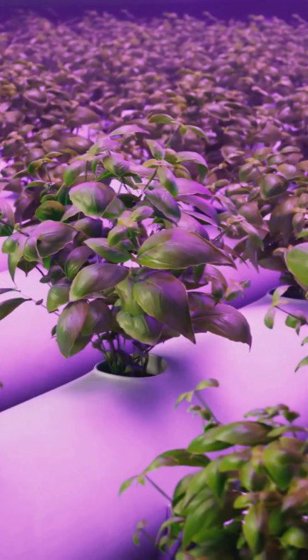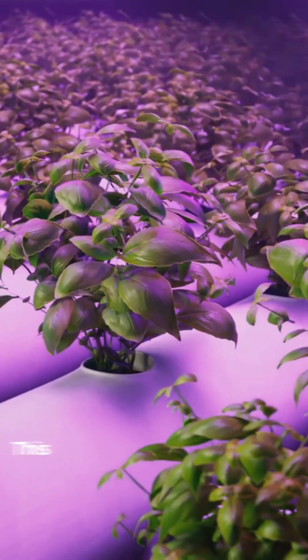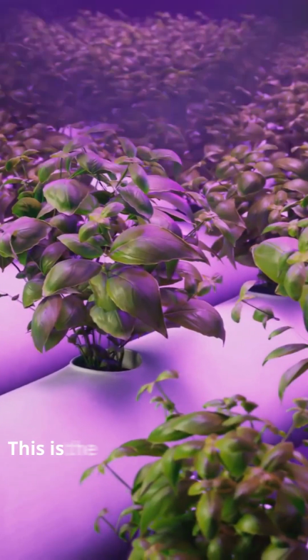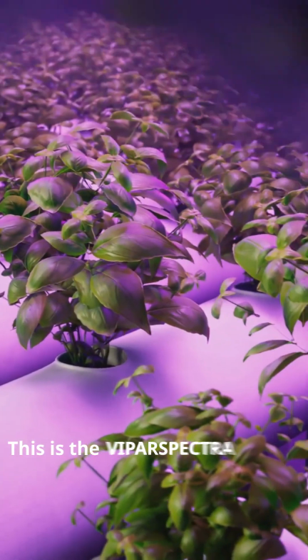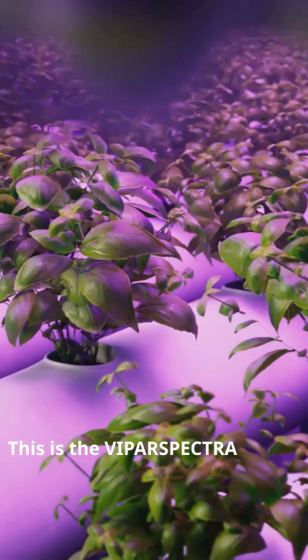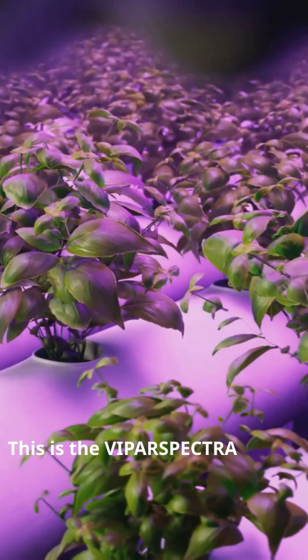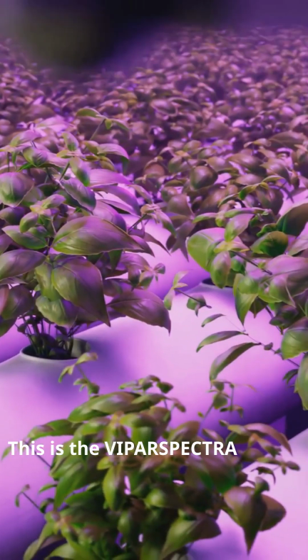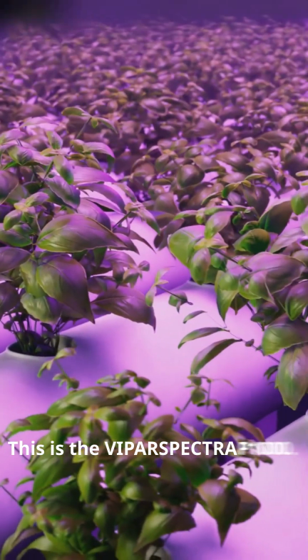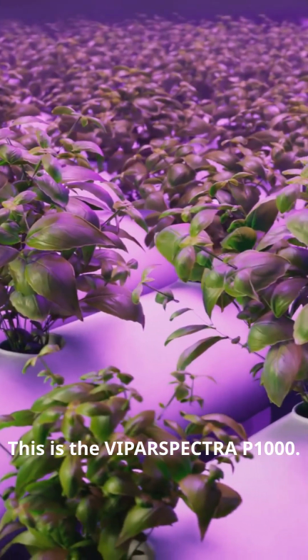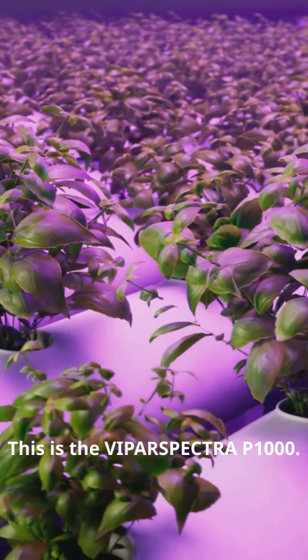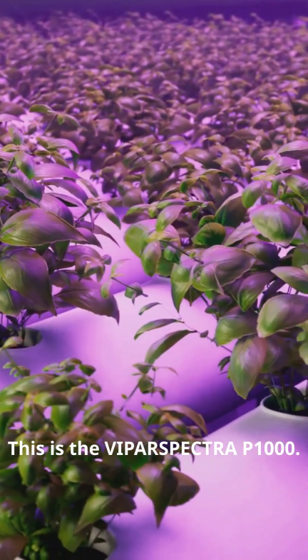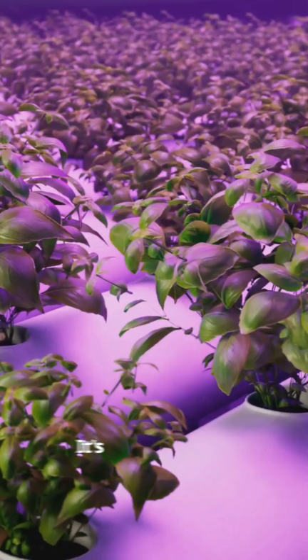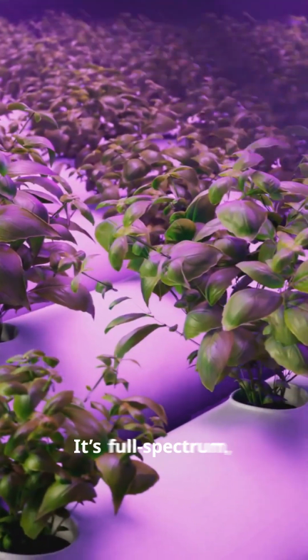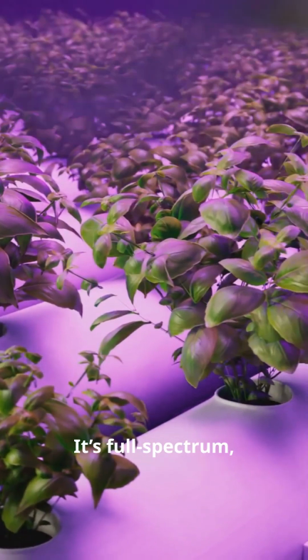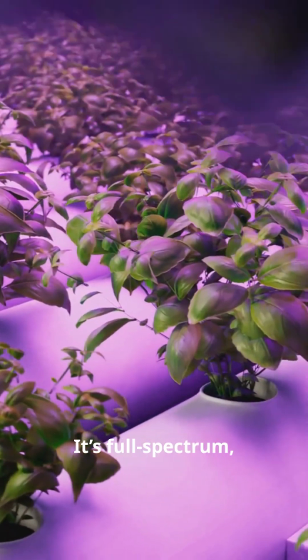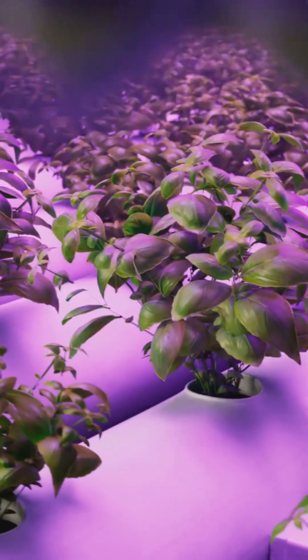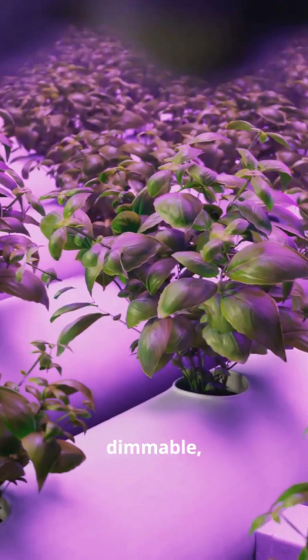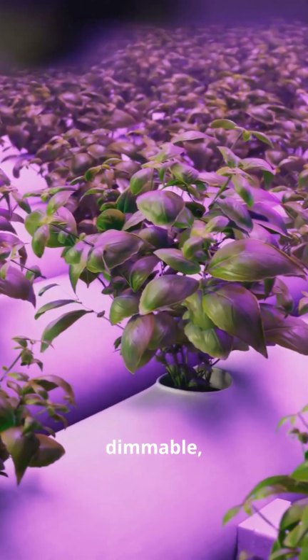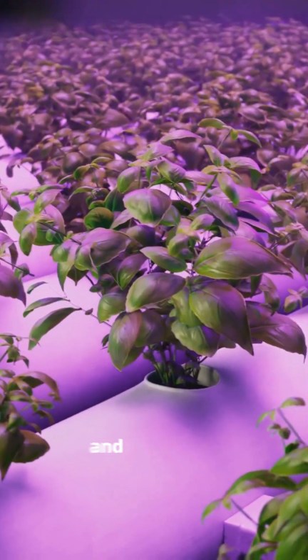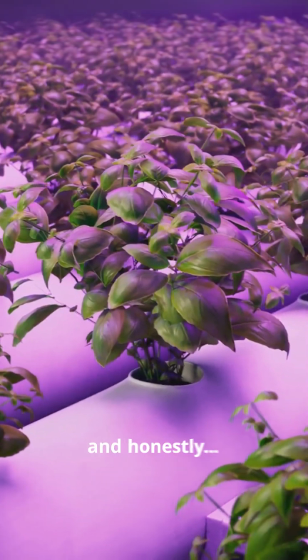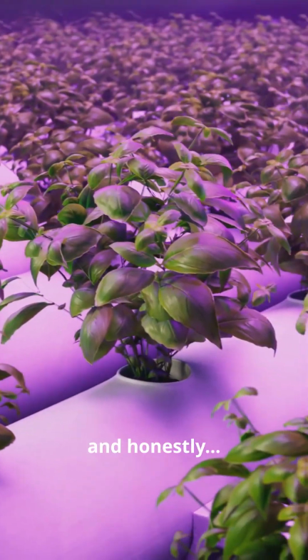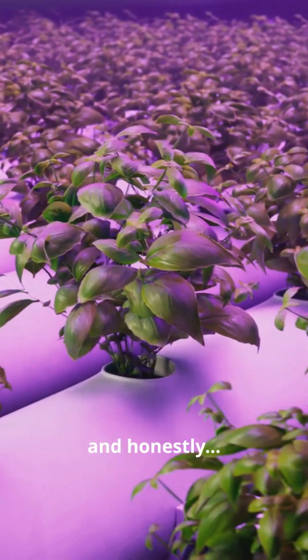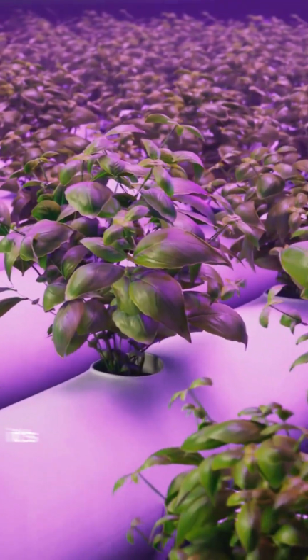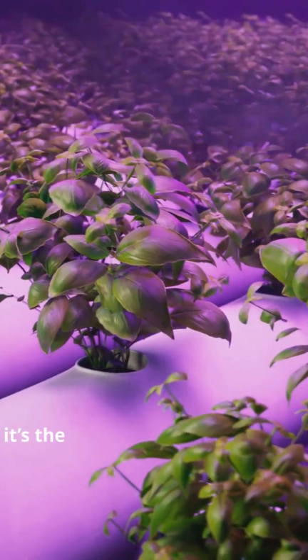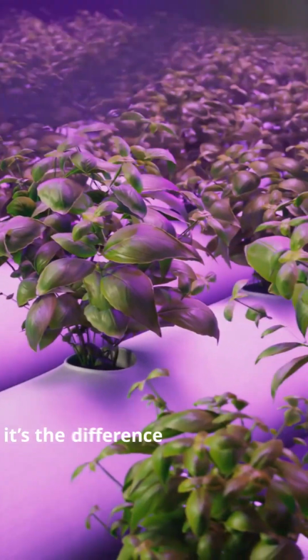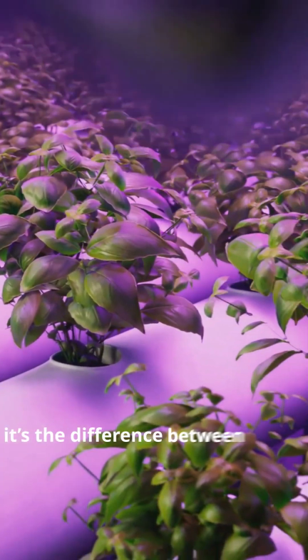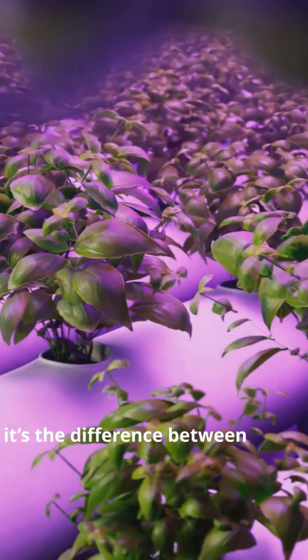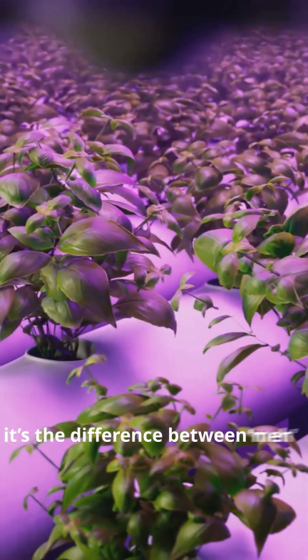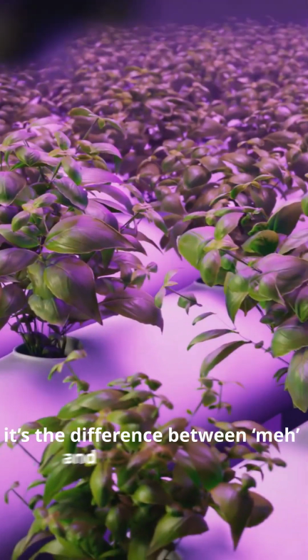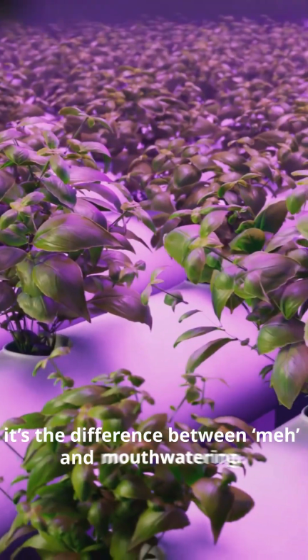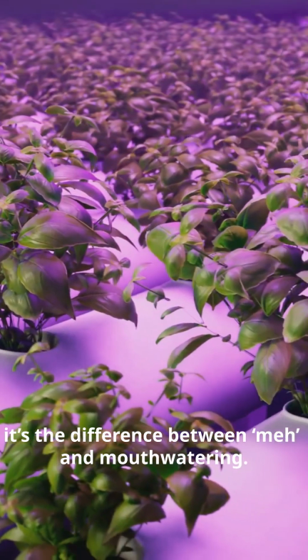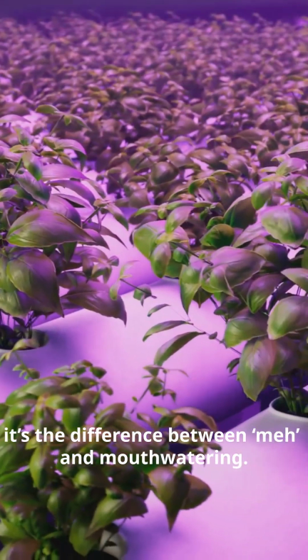This is the Vipar Spectra P1000. It's full spectrum, dimmable, and honestly, it's the difference between meh and mouth watering.